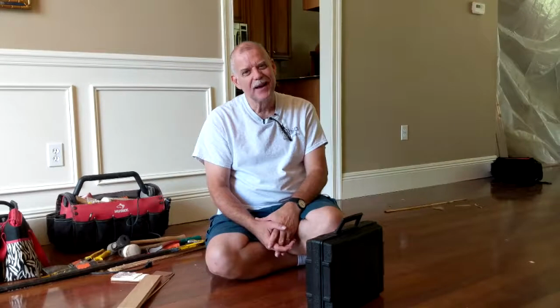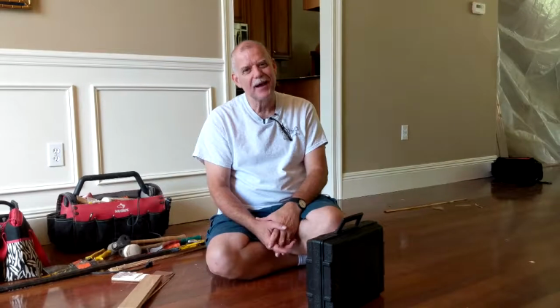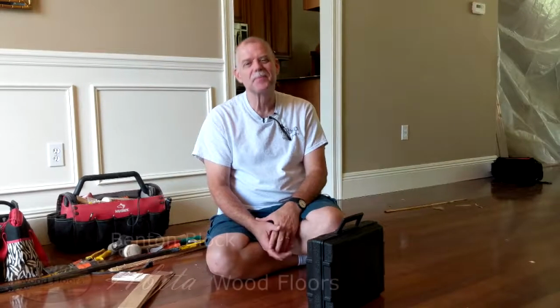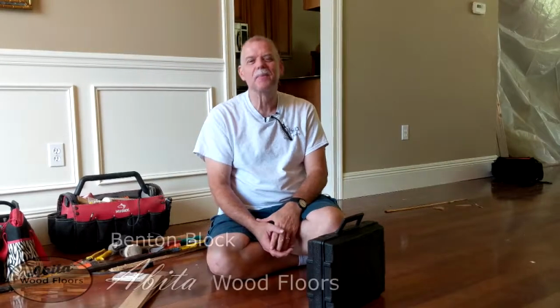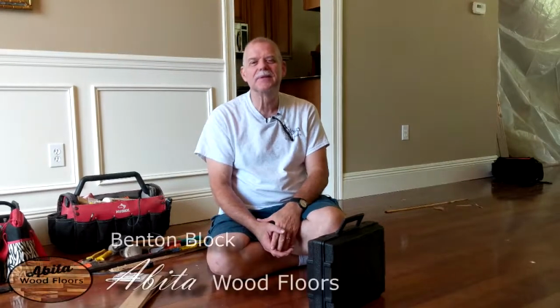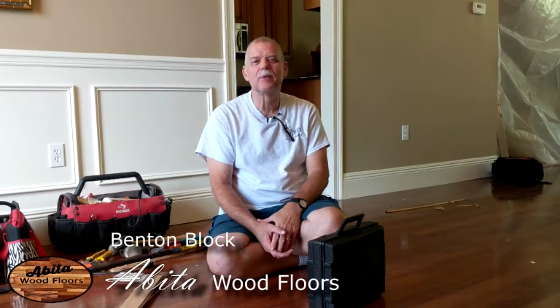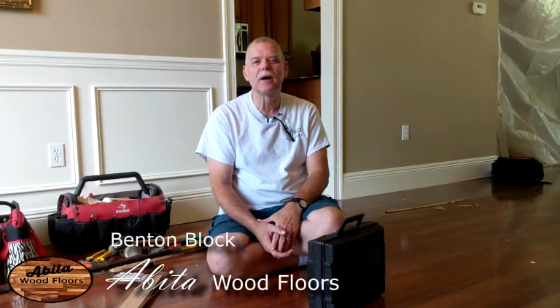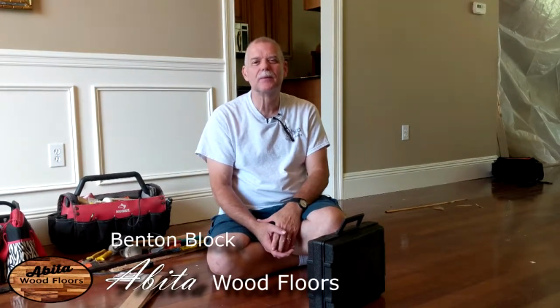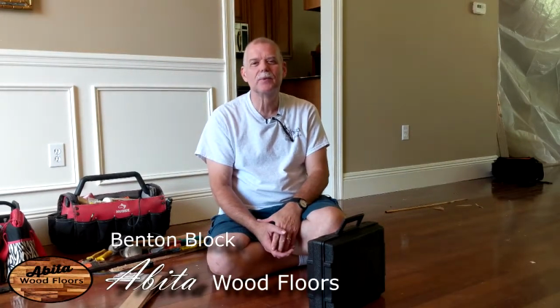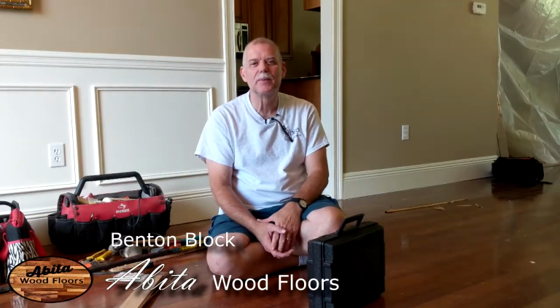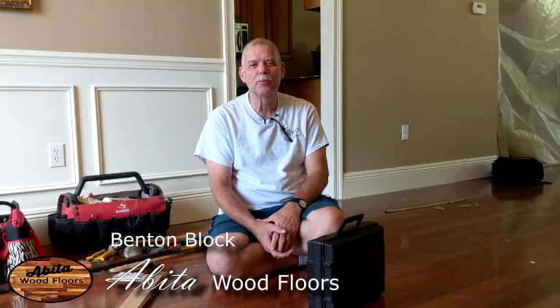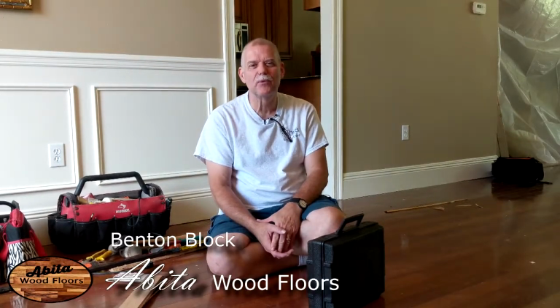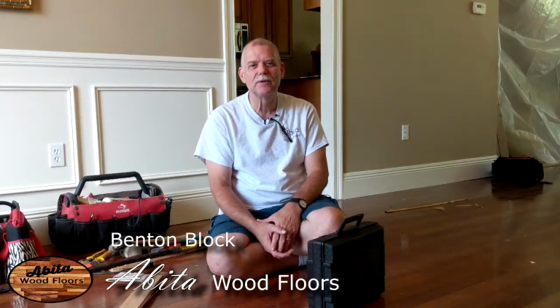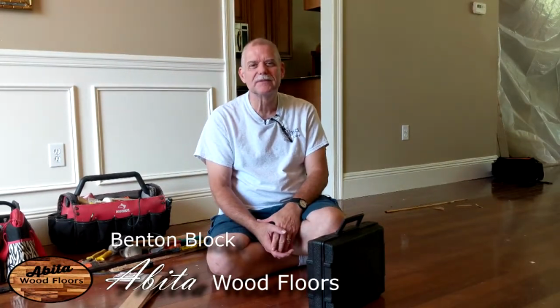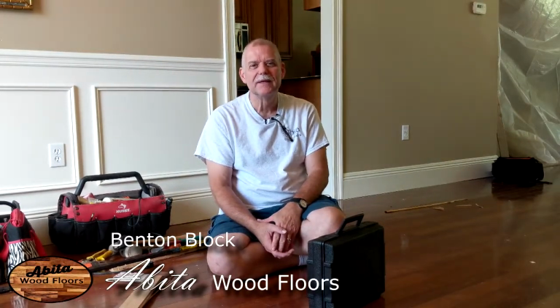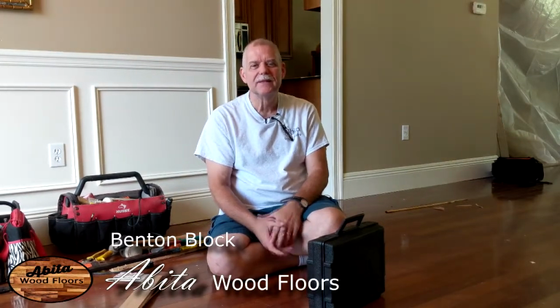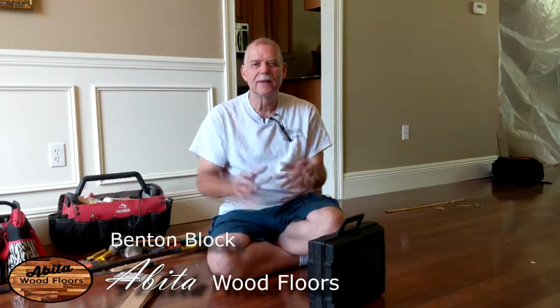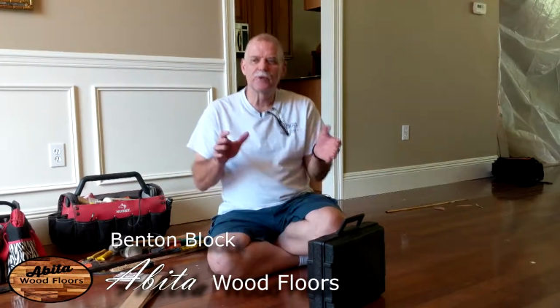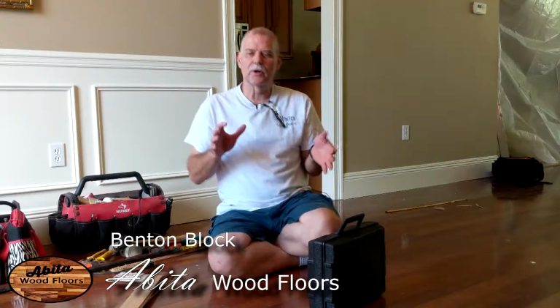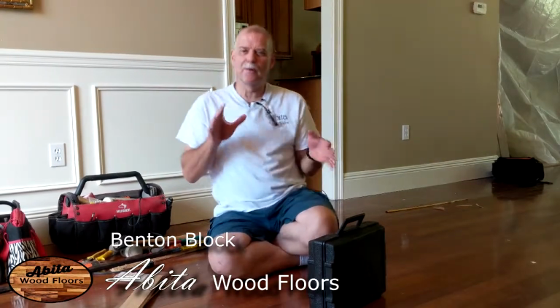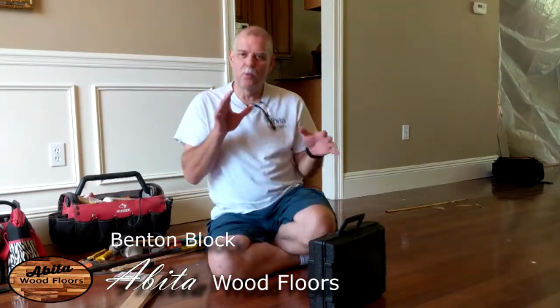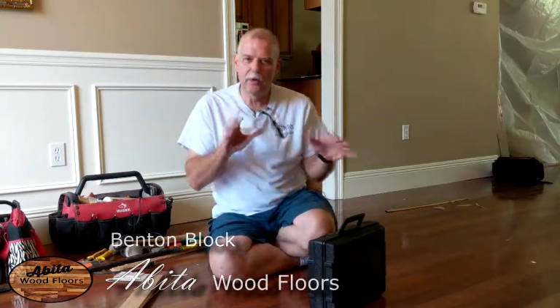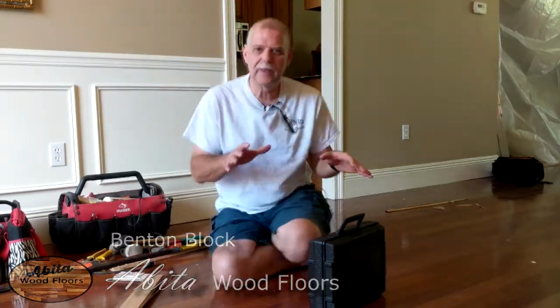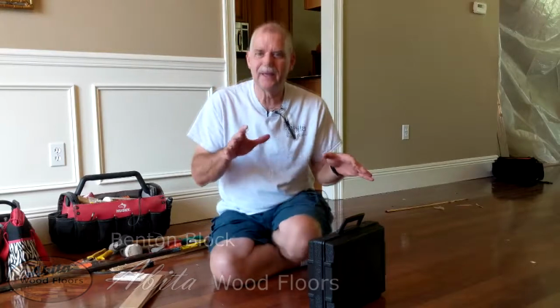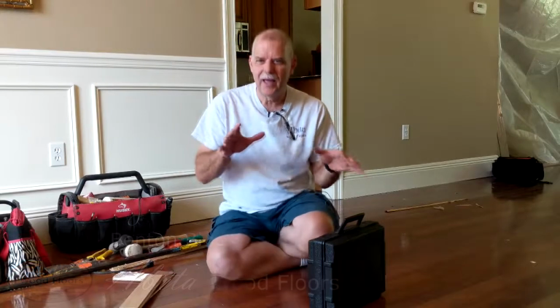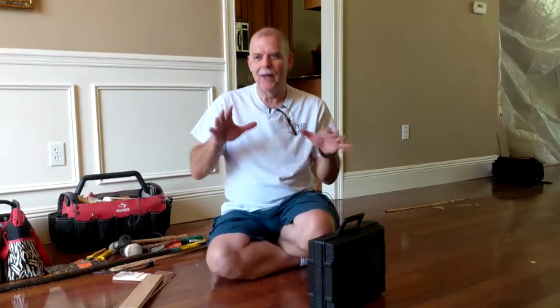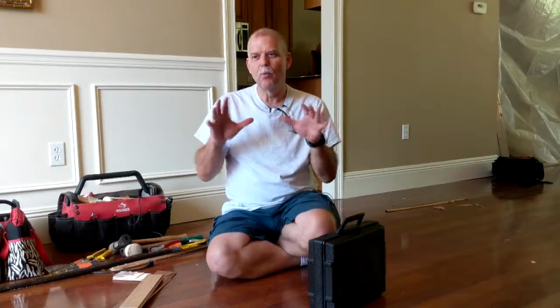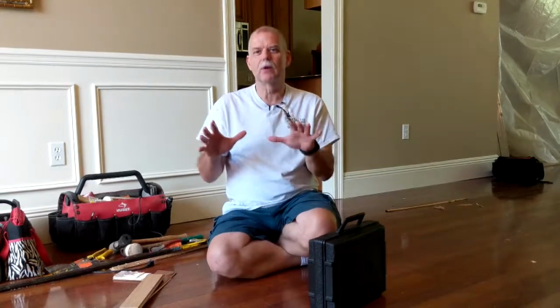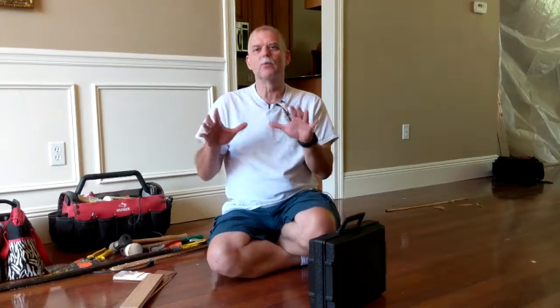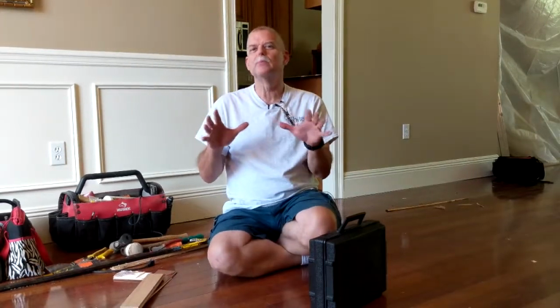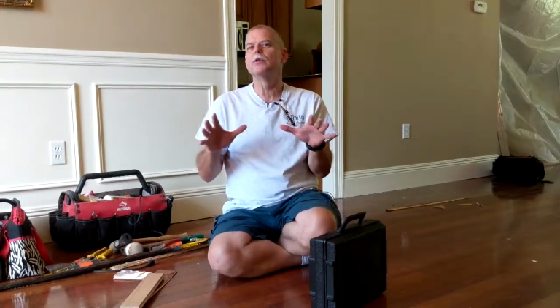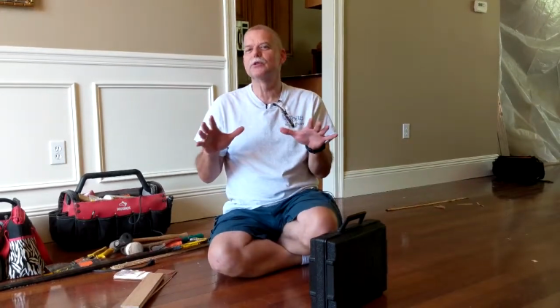Hi, I'm Benton Block with Abita Wood Floors. Today we're going to talk about wood and water, wood and moisture.